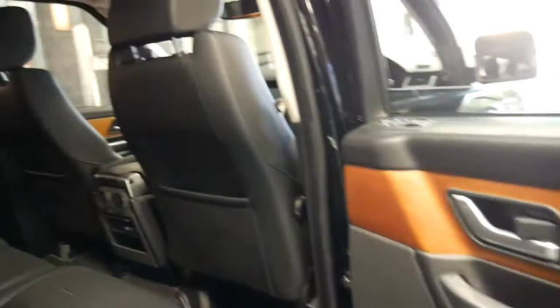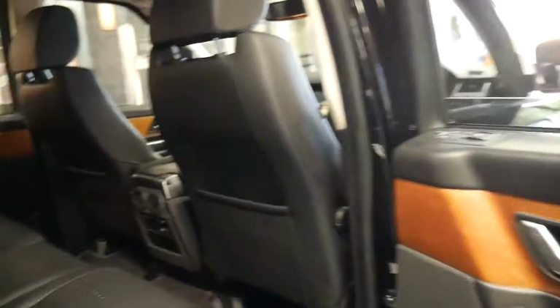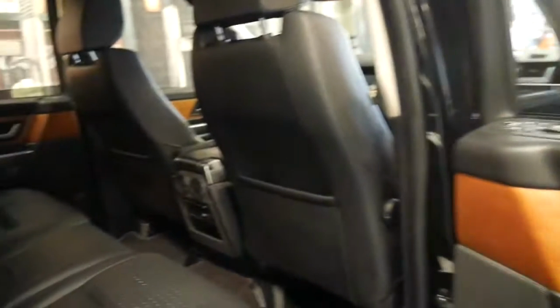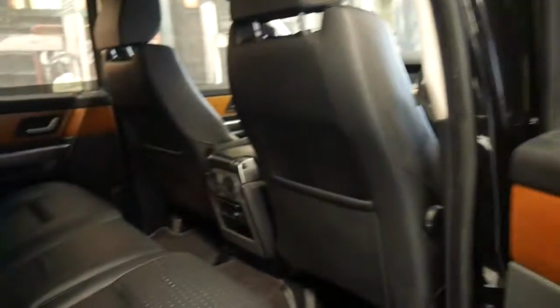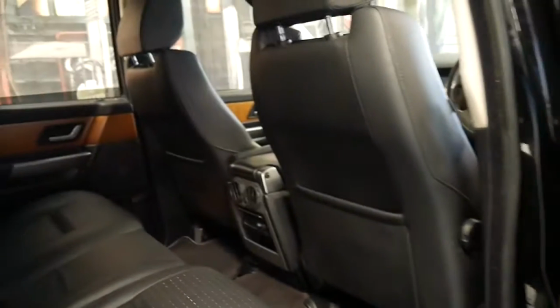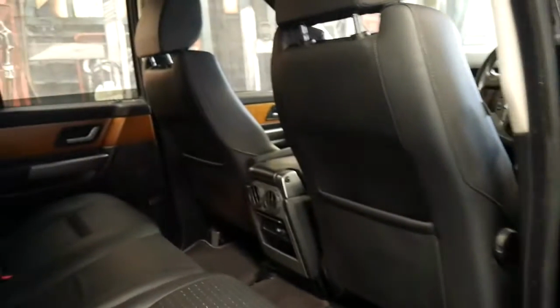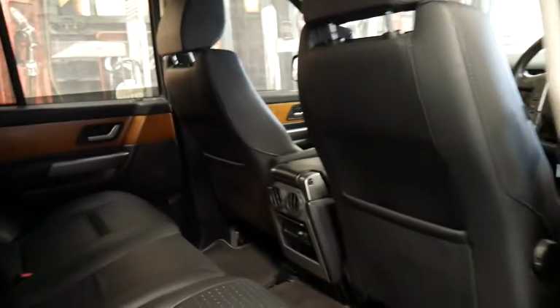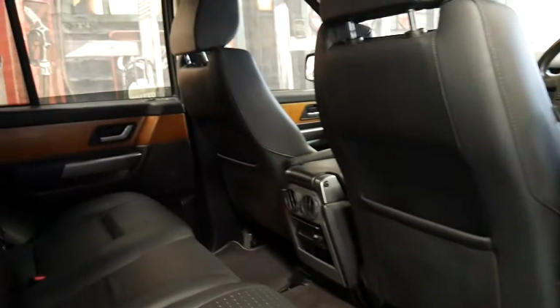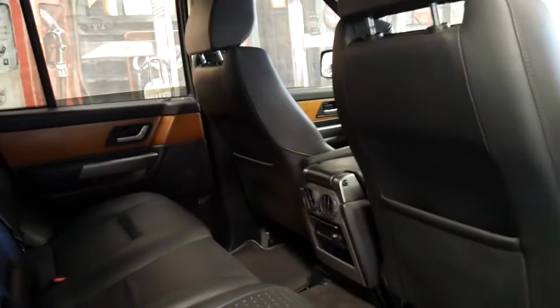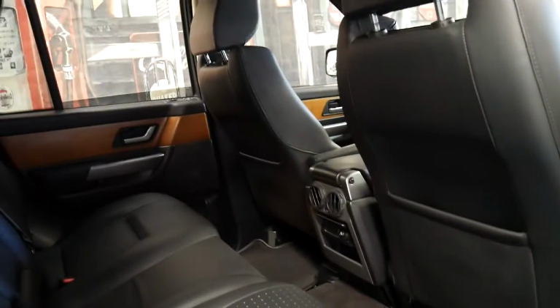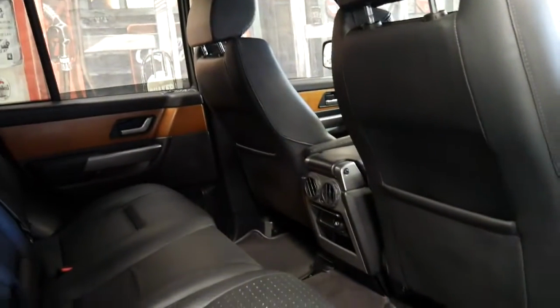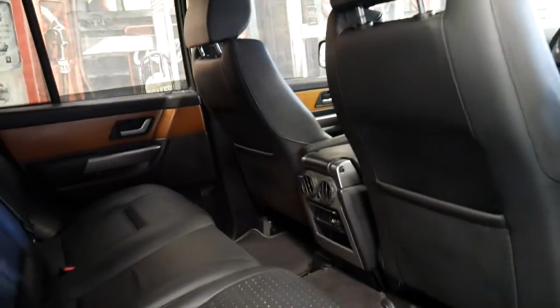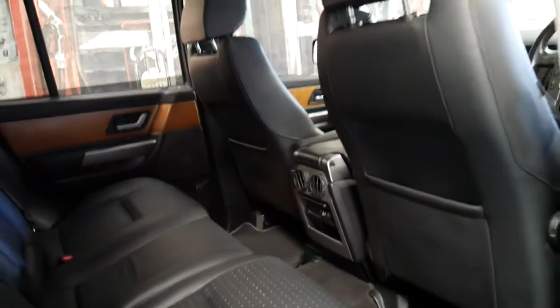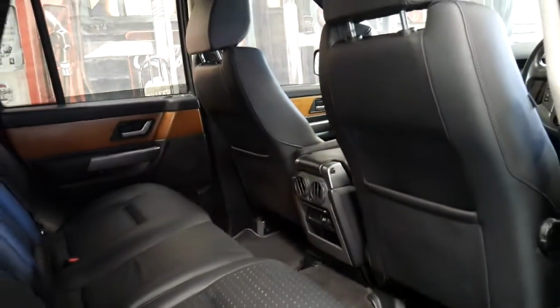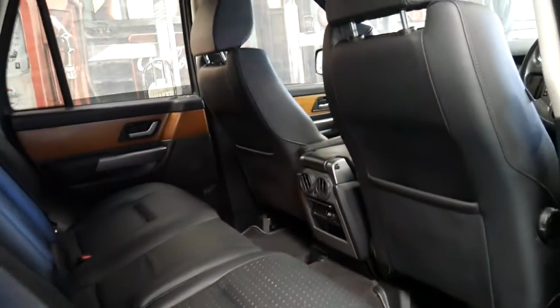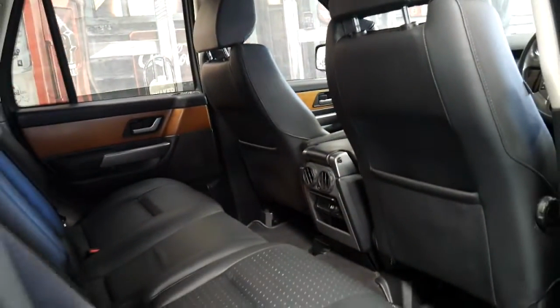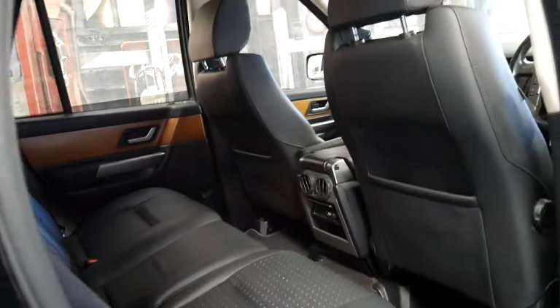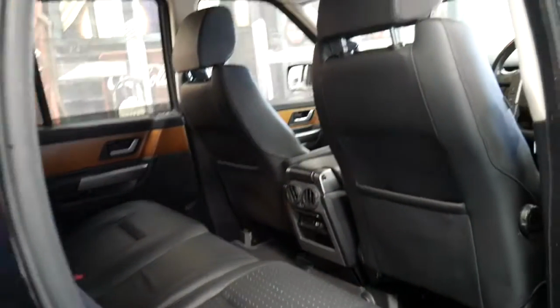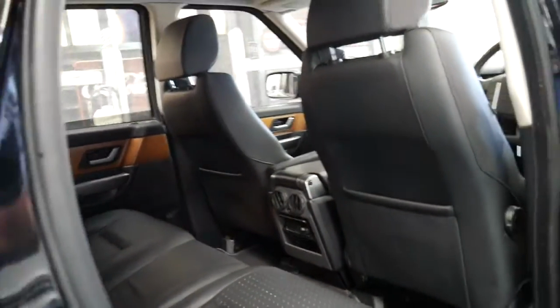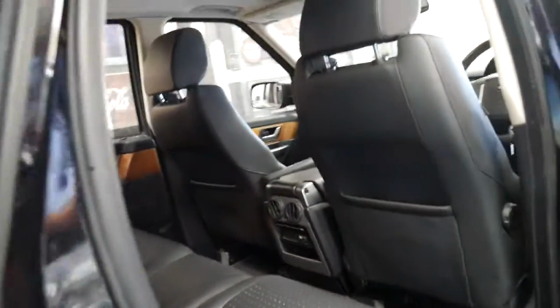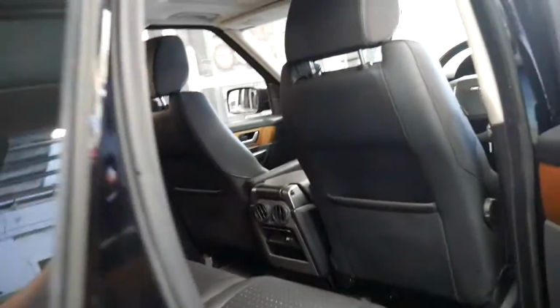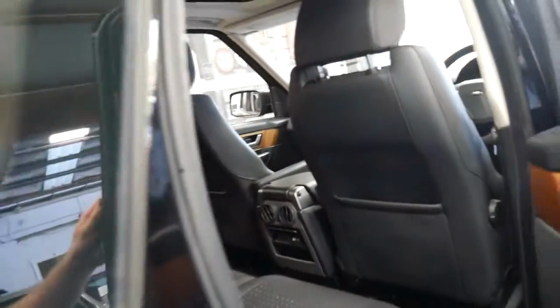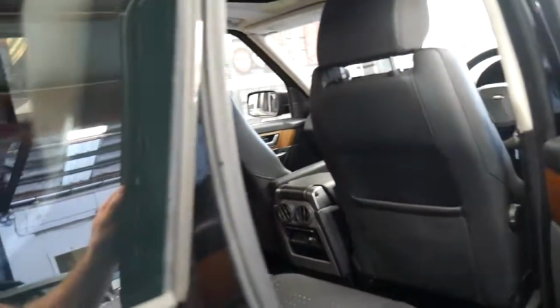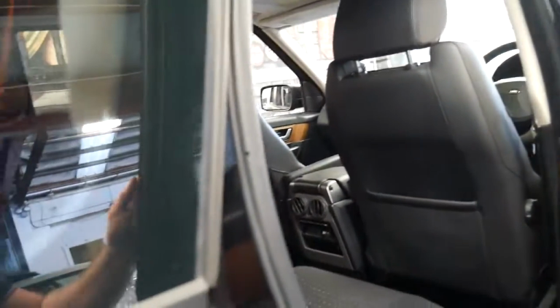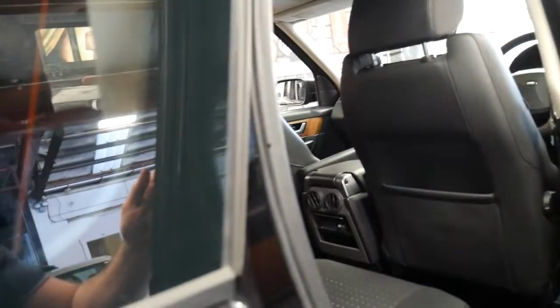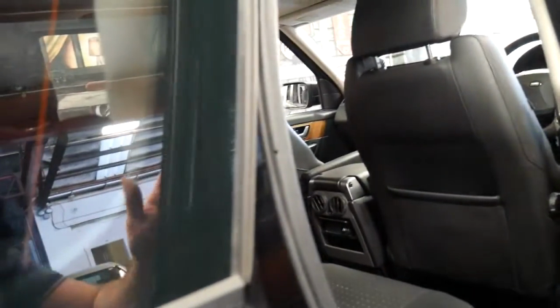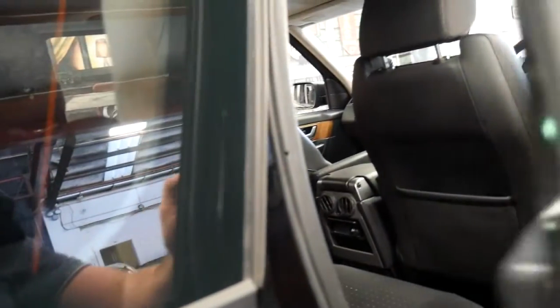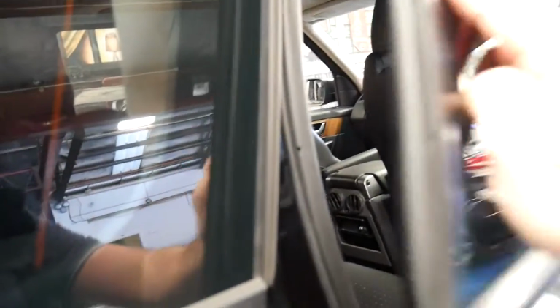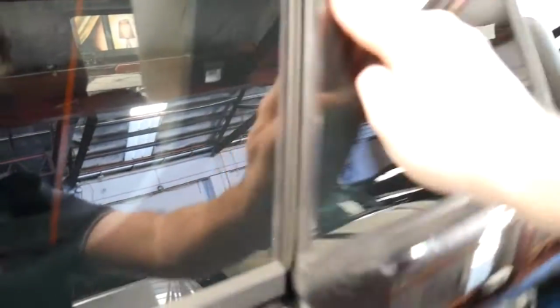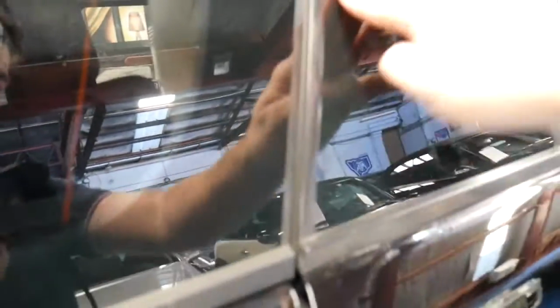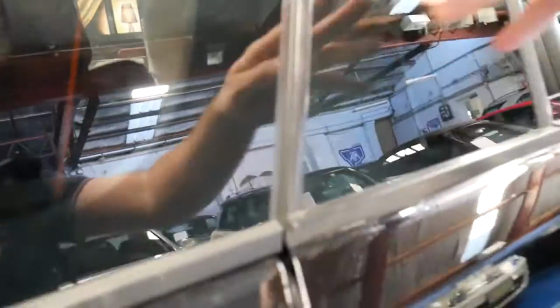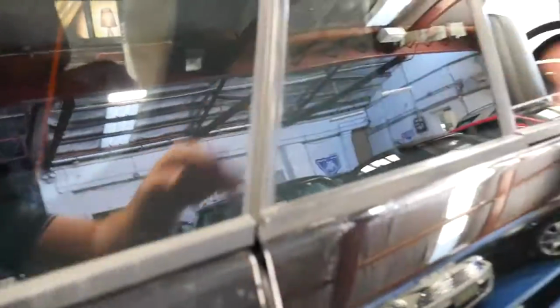It's got the Harman Kardon sound system, a sunroof, and ice cold air conditioning.